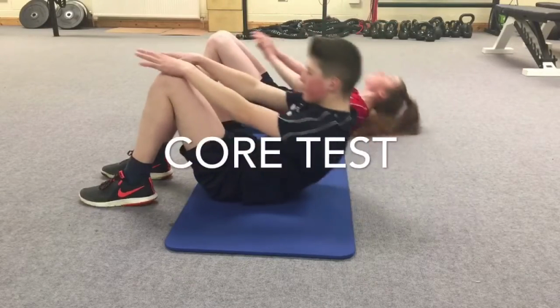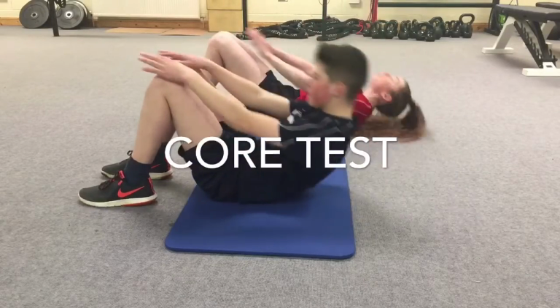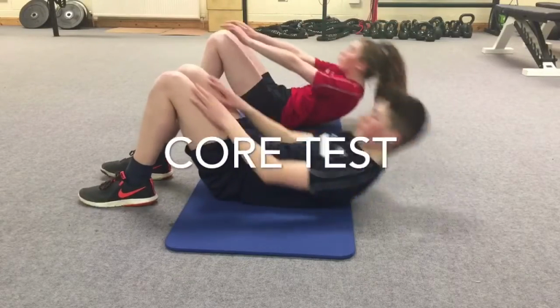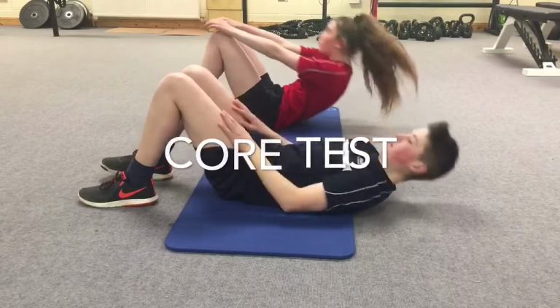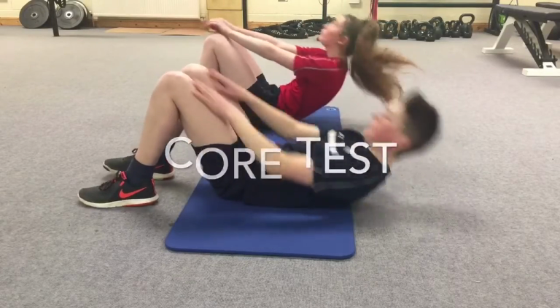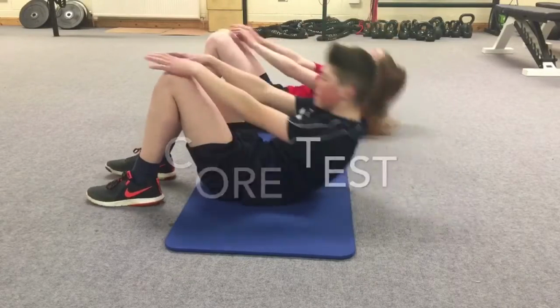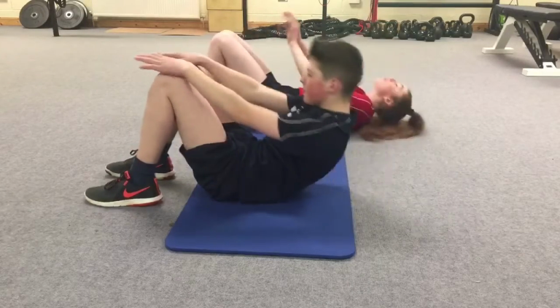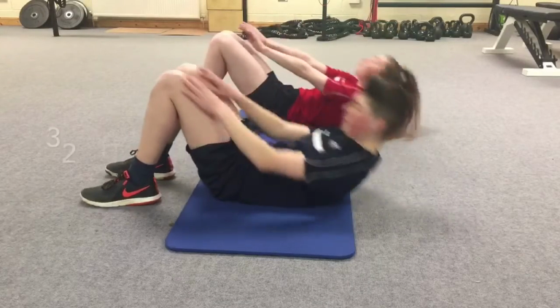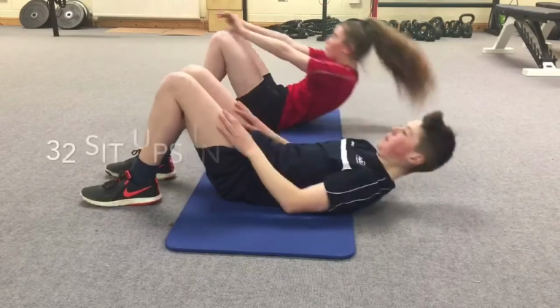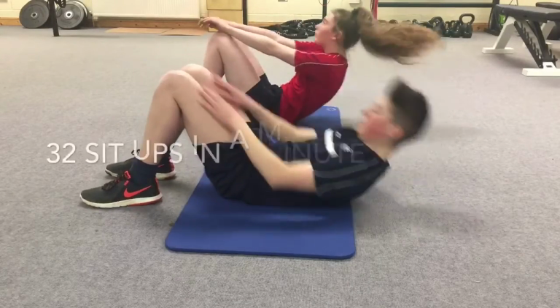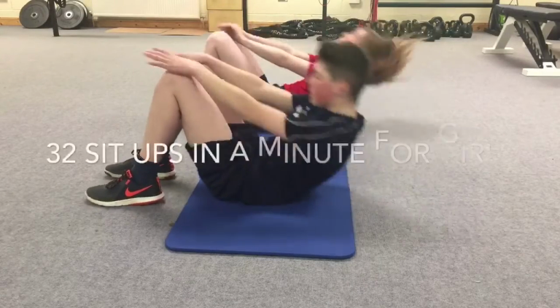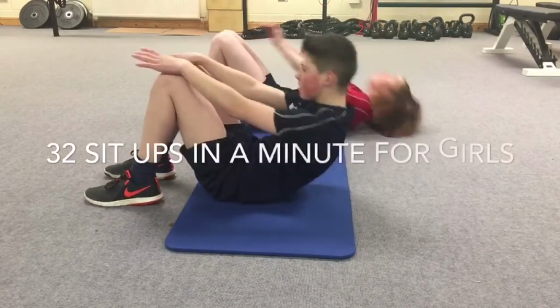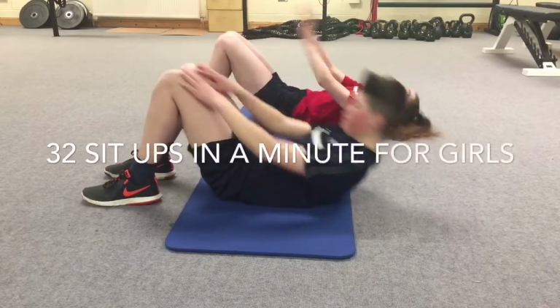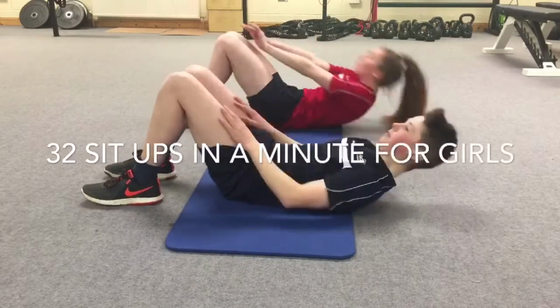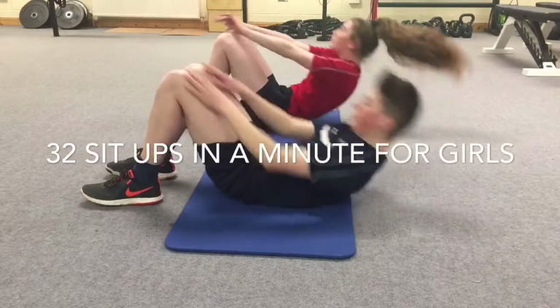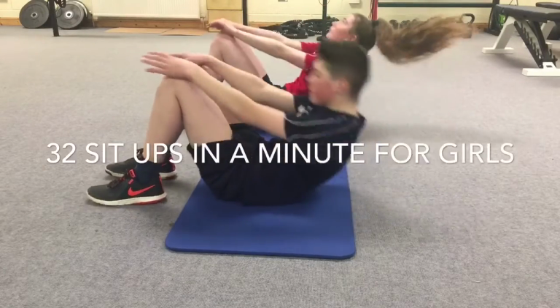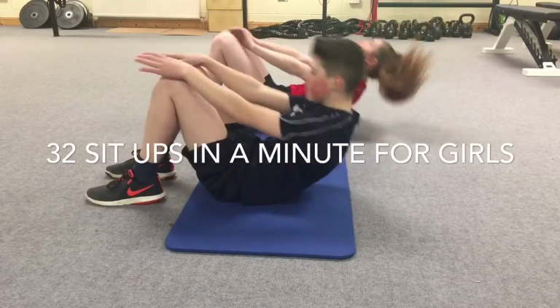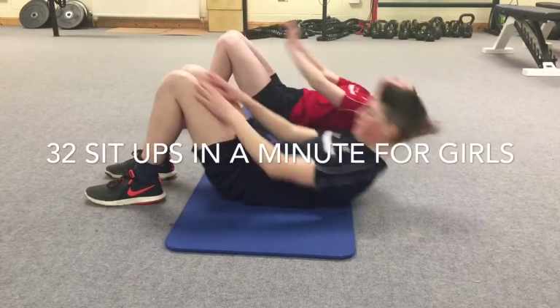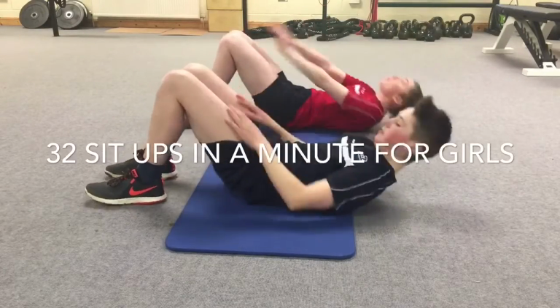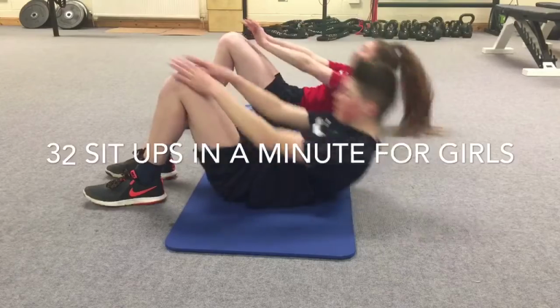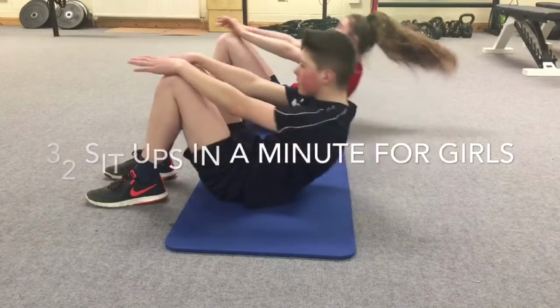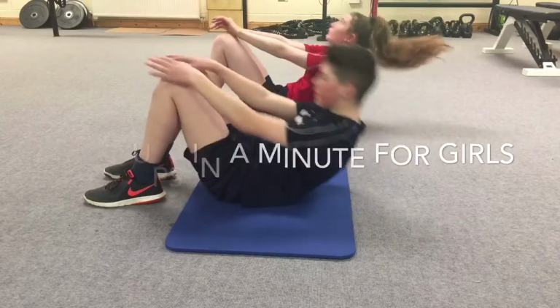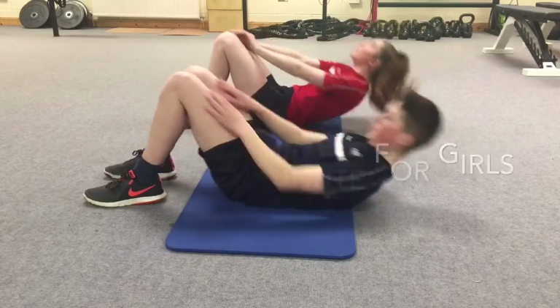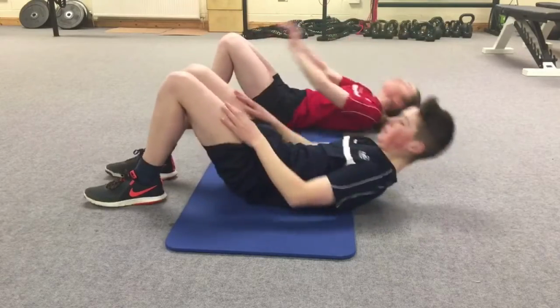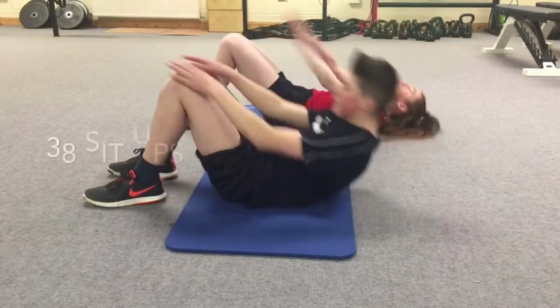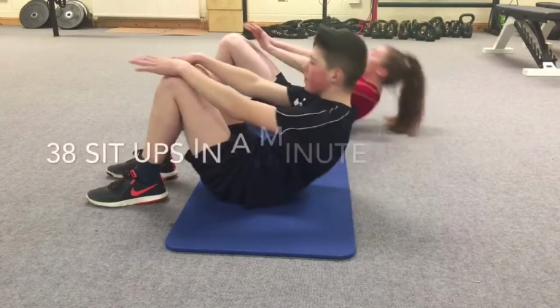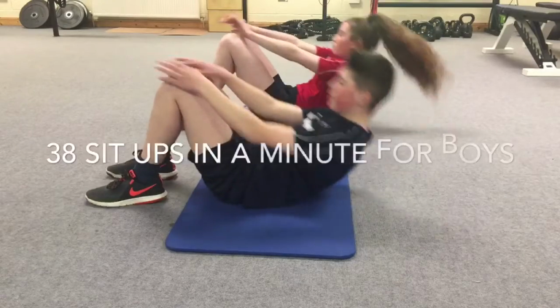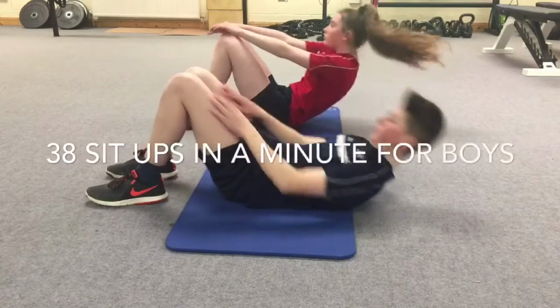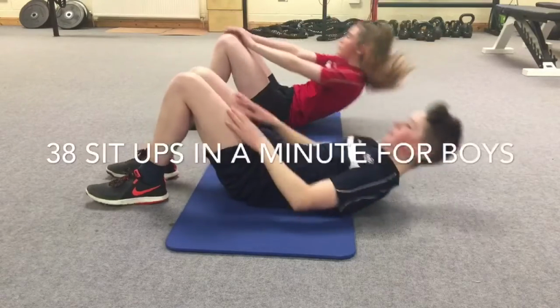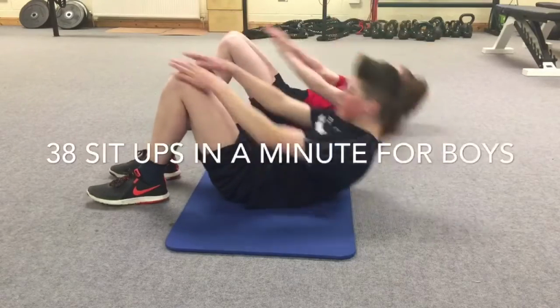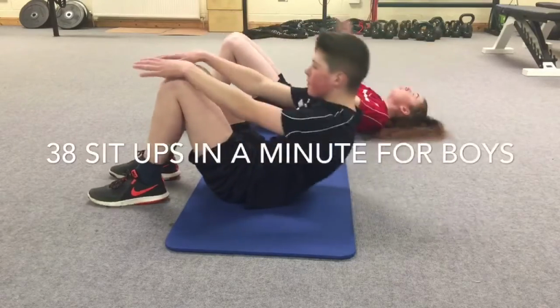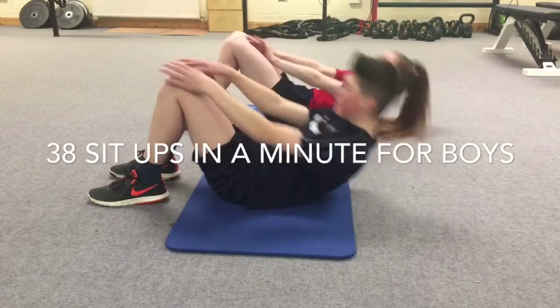Our core test is 32 sit-ups in a minute for girls and 38 sit-ups in a minute for boys.